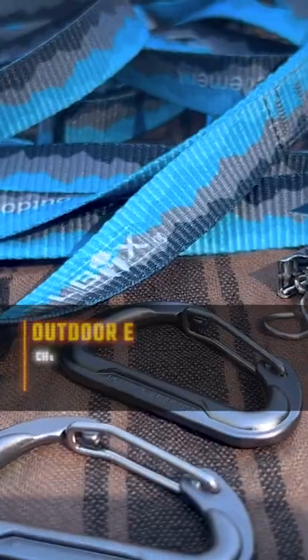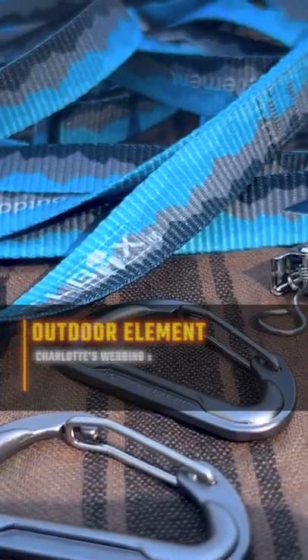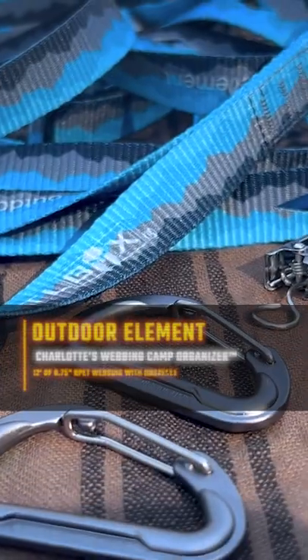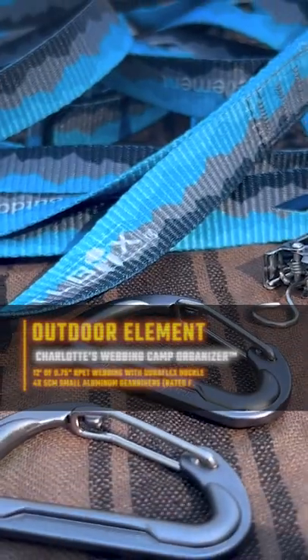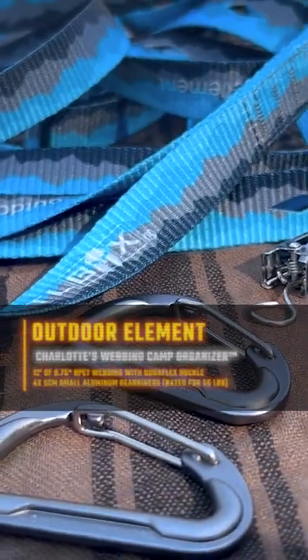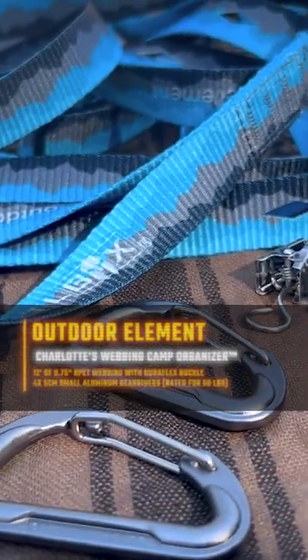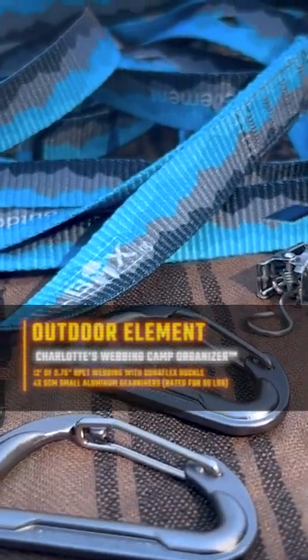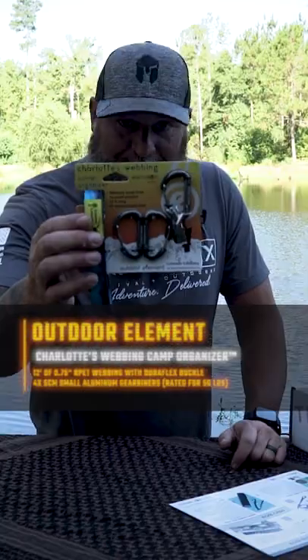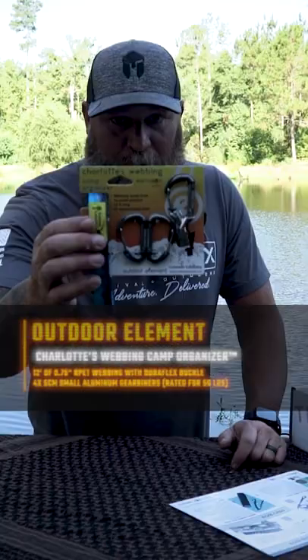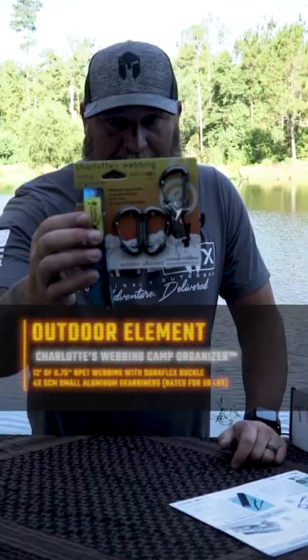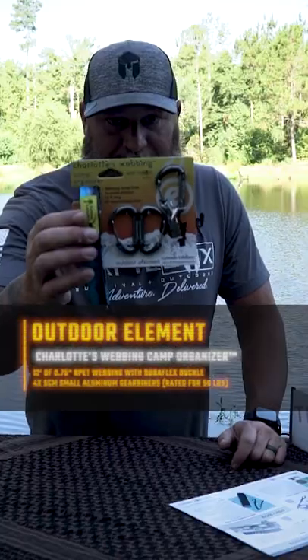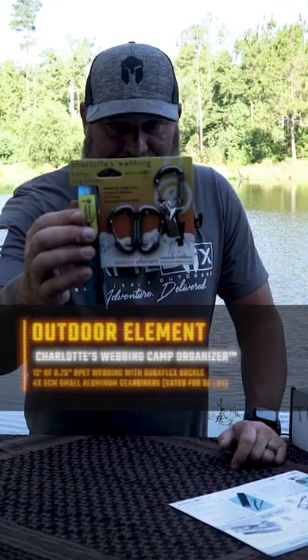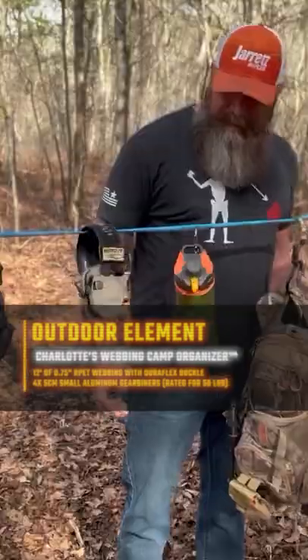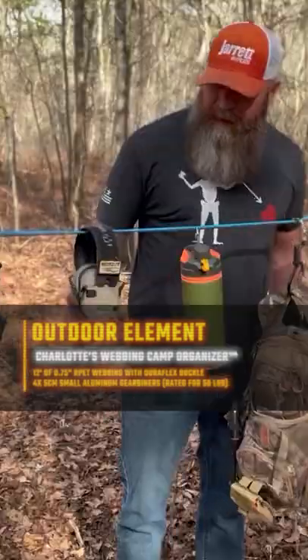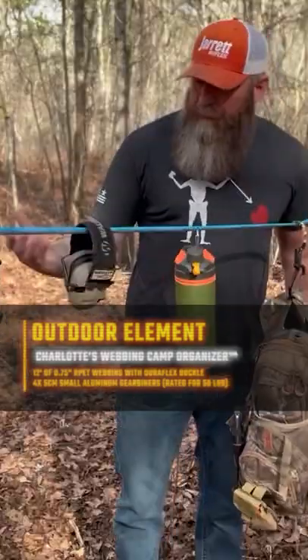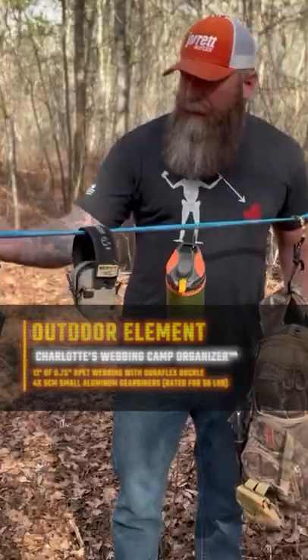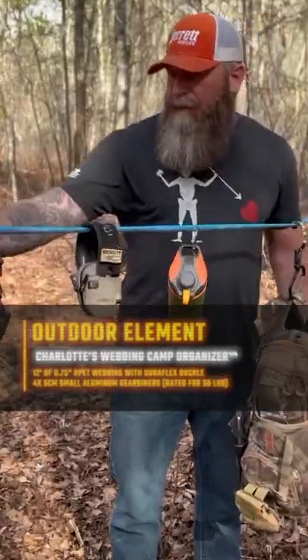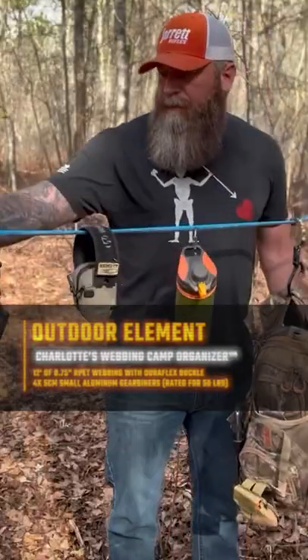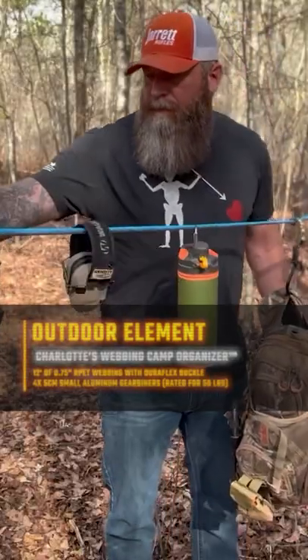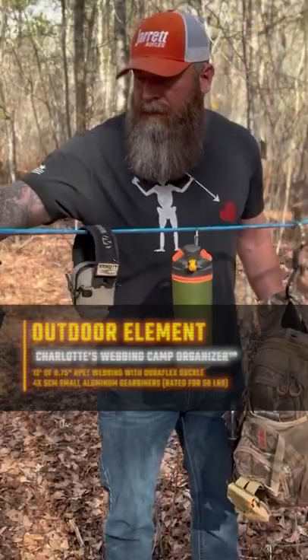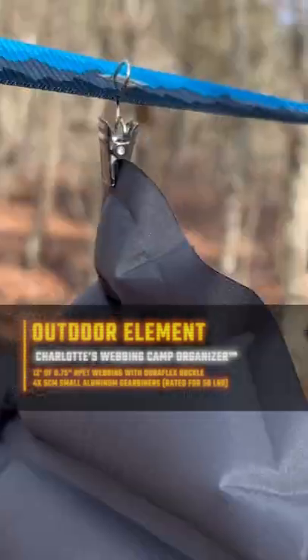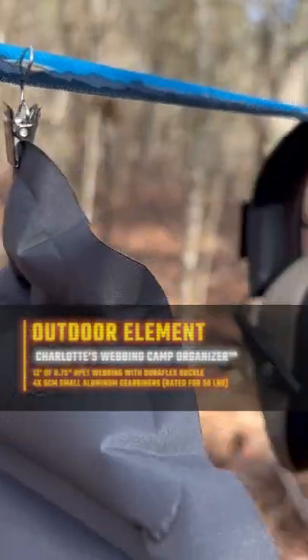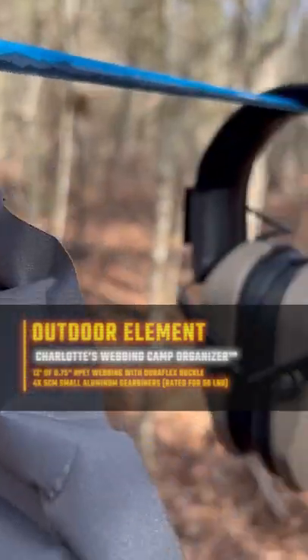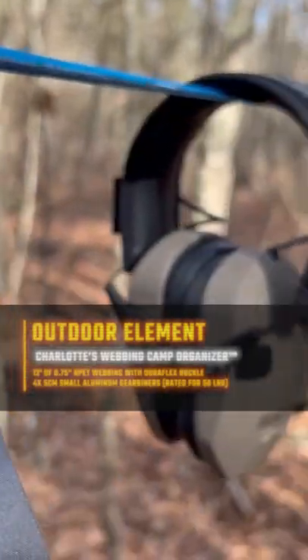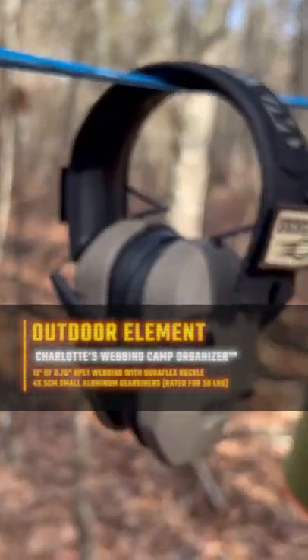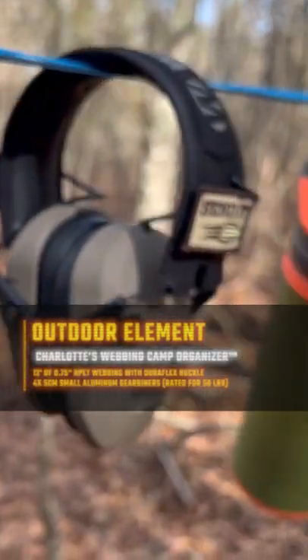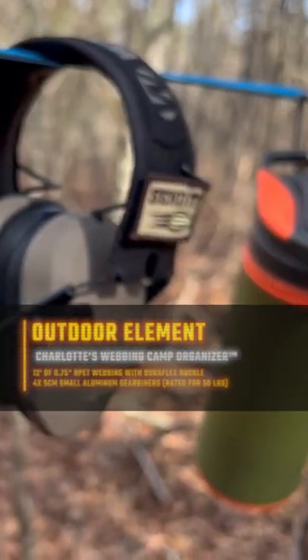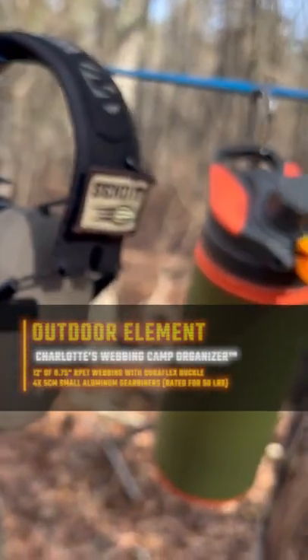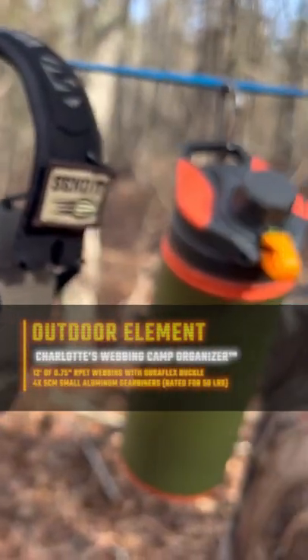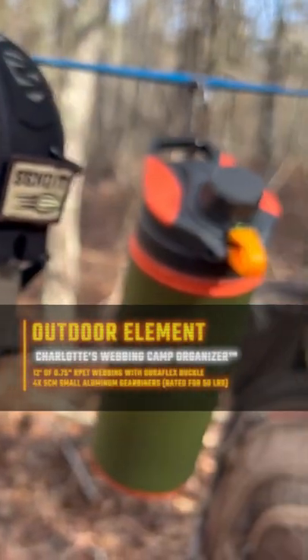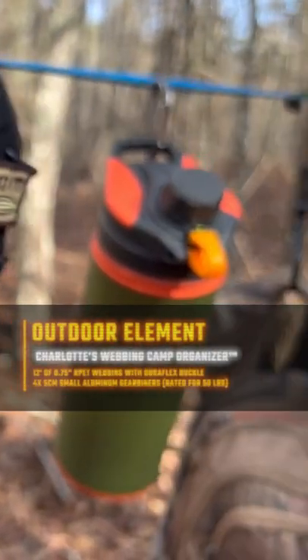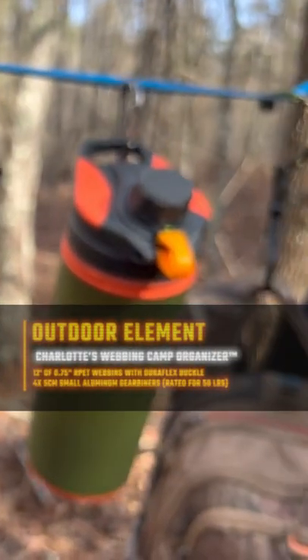The Charlotte's Webbing Camp Organizer — an awesome way that you can hang your camping gear up.